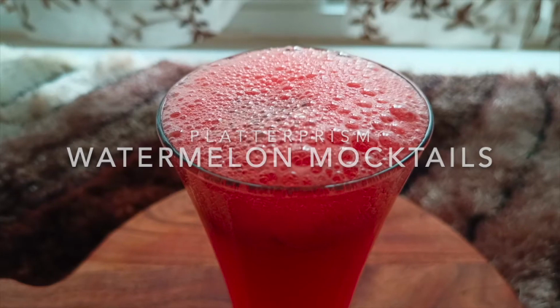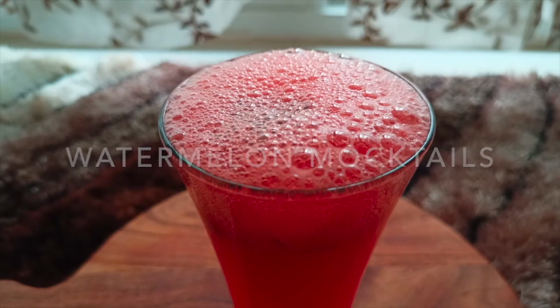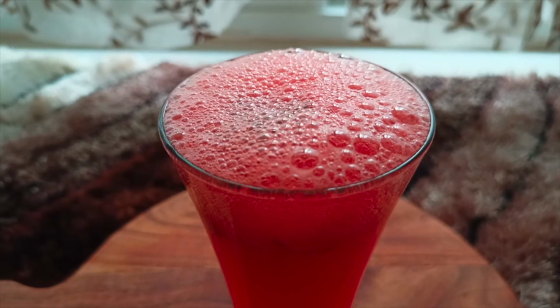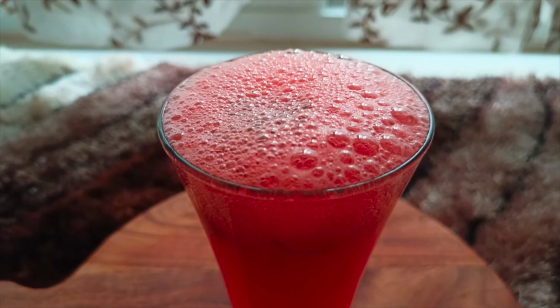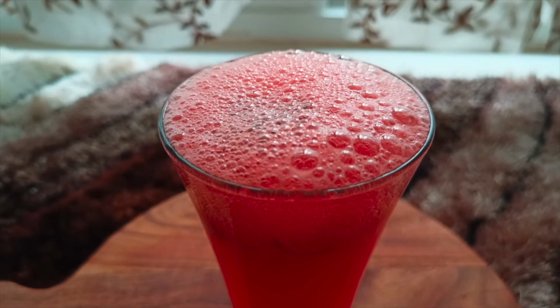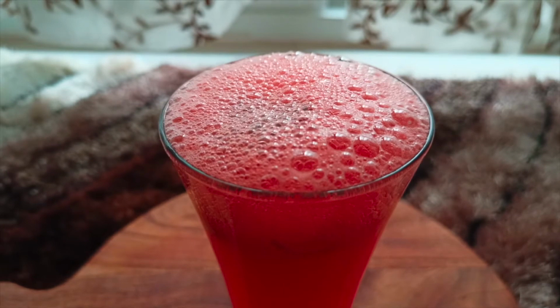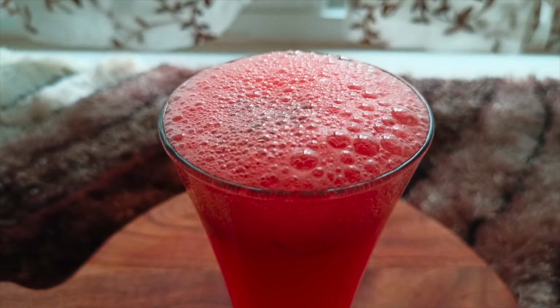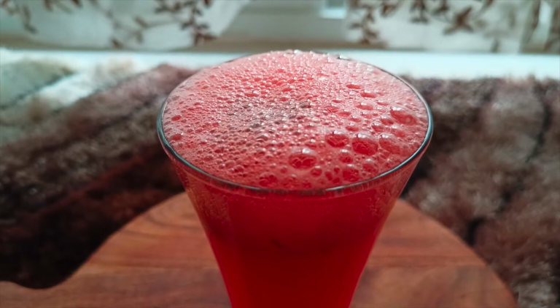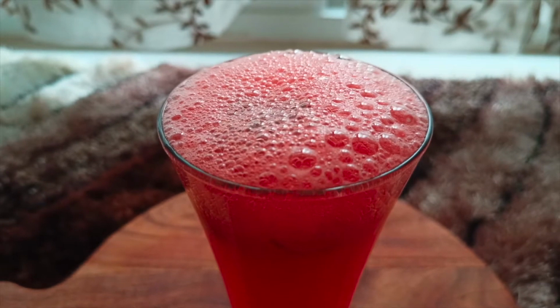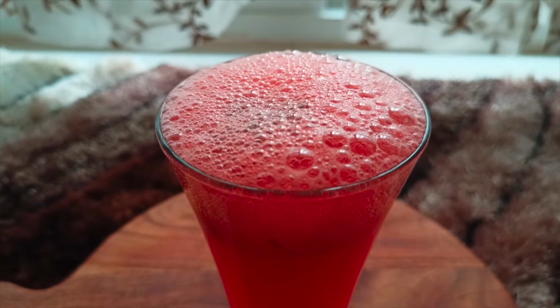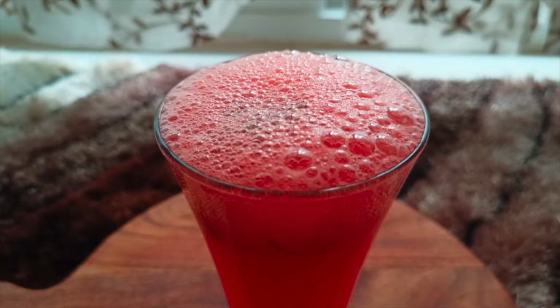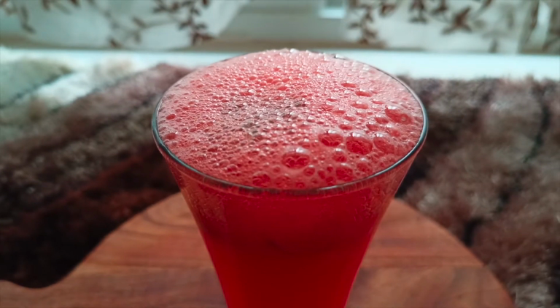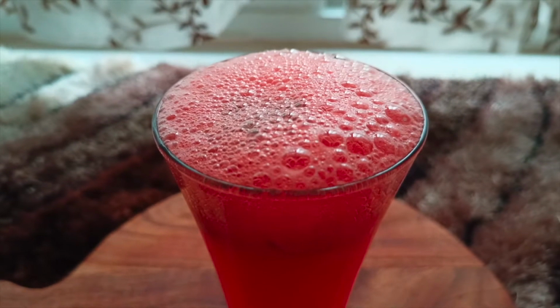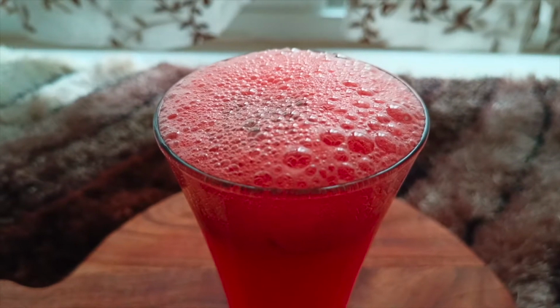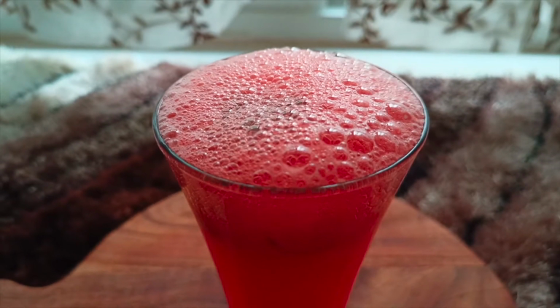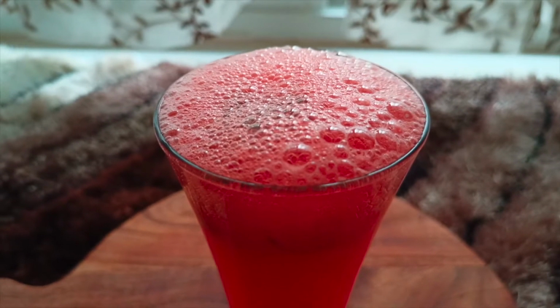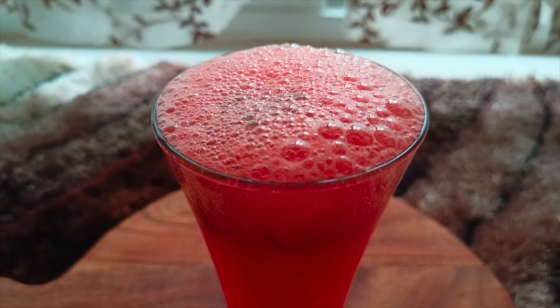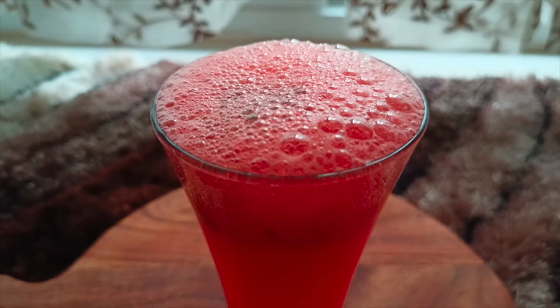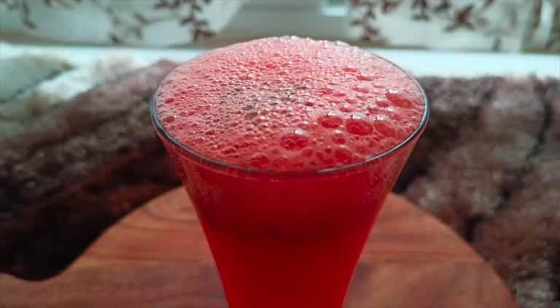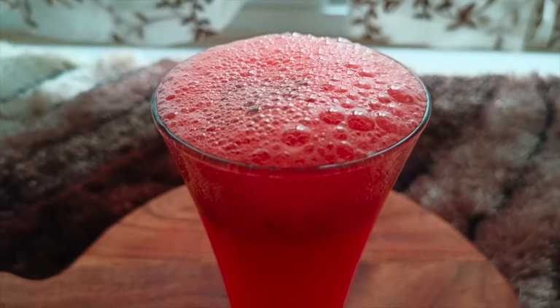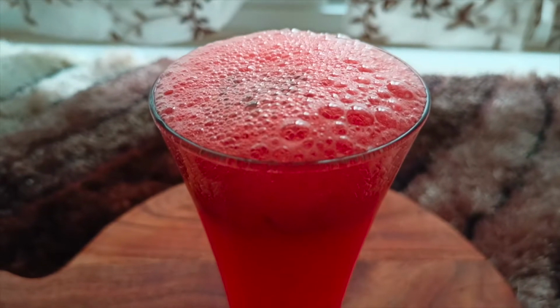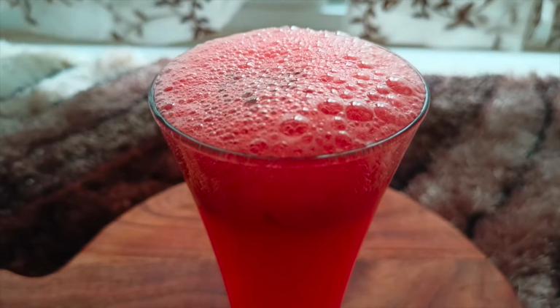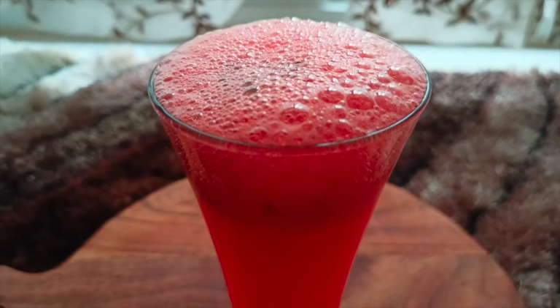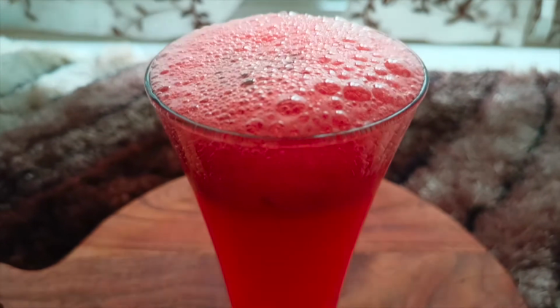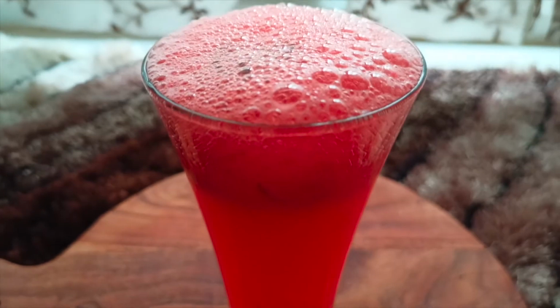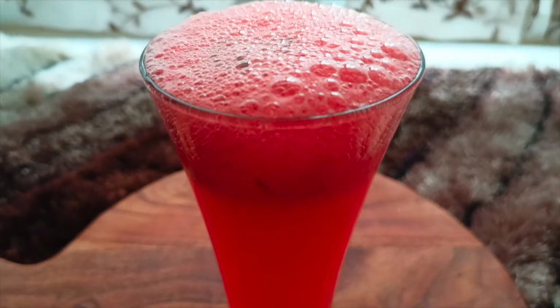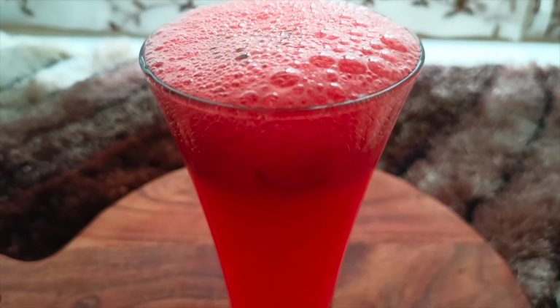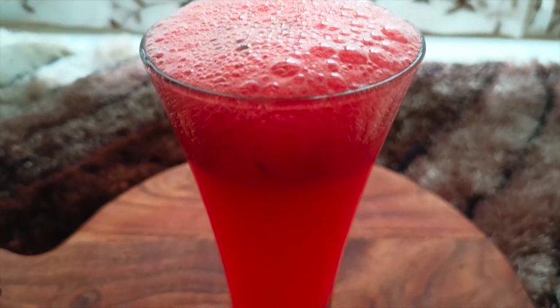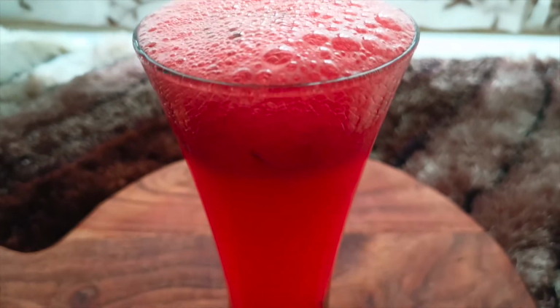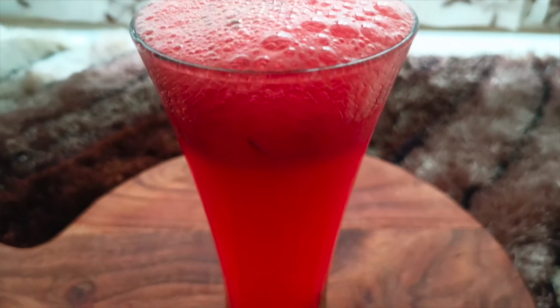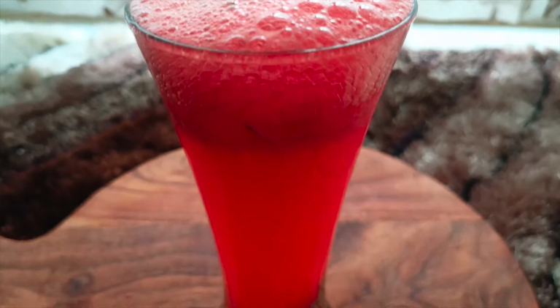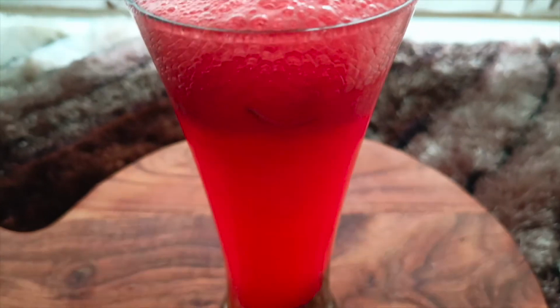Hello everyone, welcome back to Platter Prism. Today let's make three refreshing watermelon drinks for this summer. Let's get started.